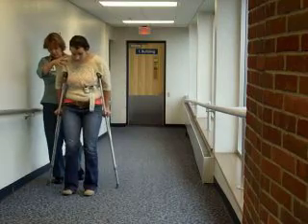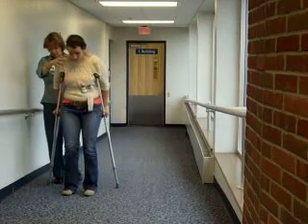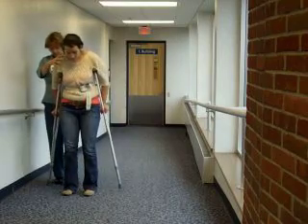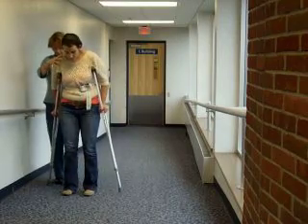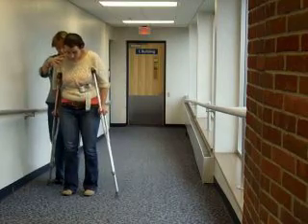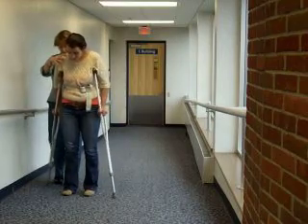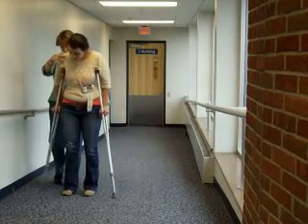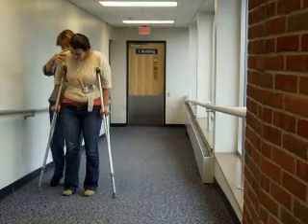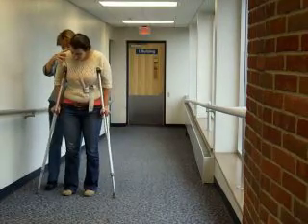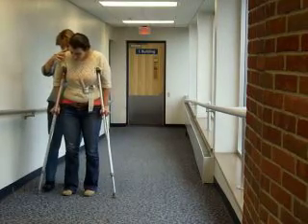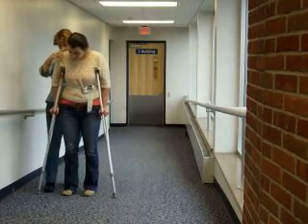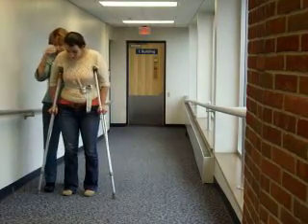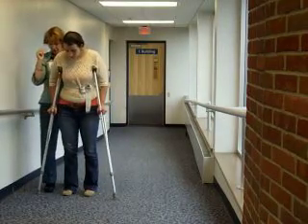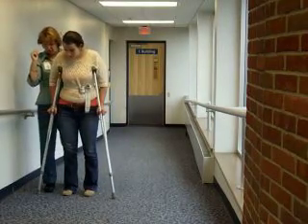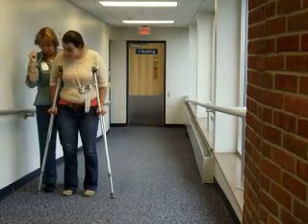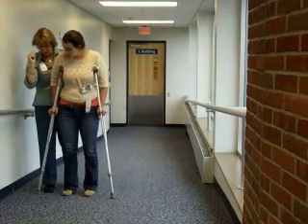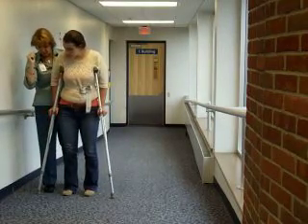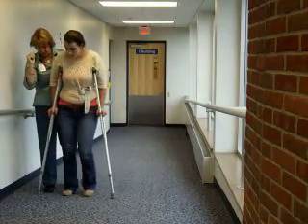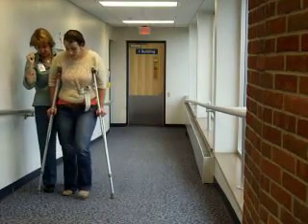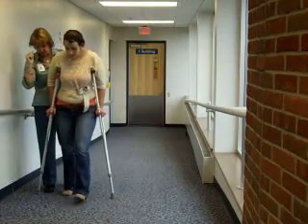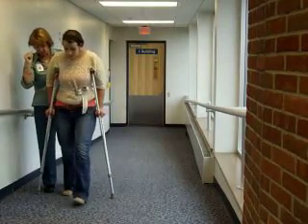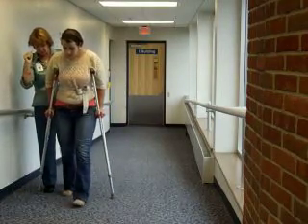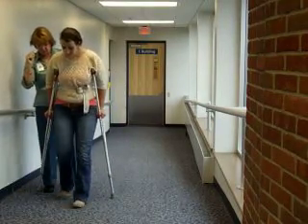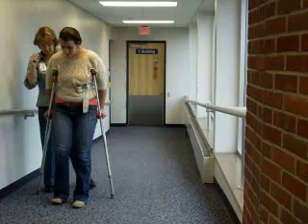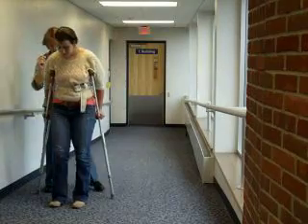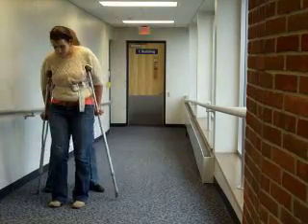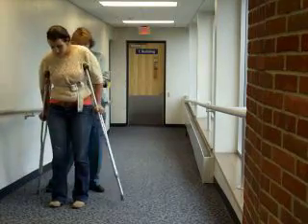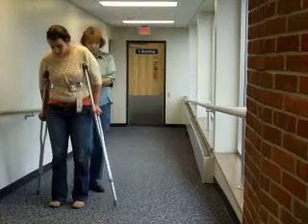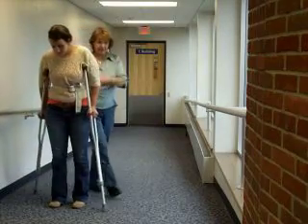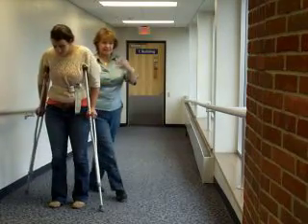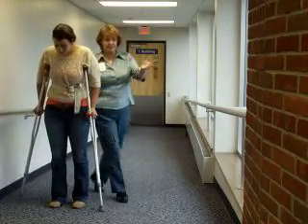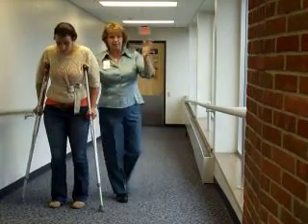And when we get to the top, she'll just go back into her normal walking pattern.